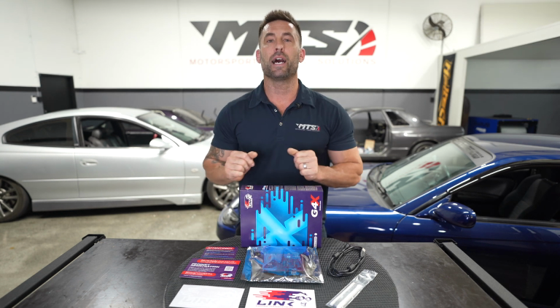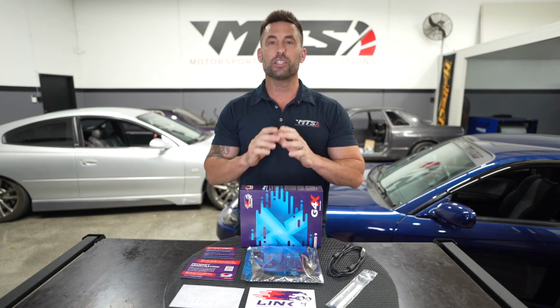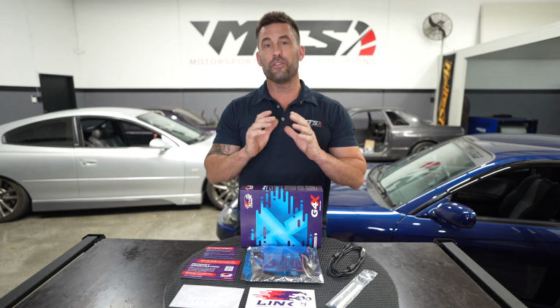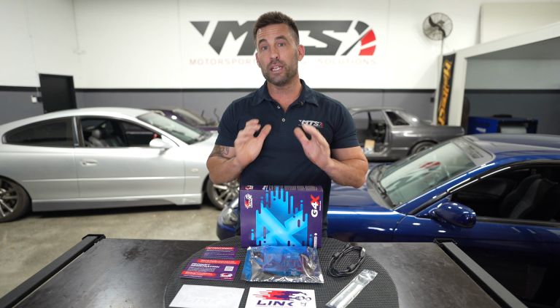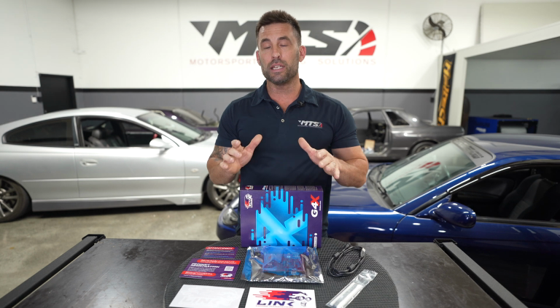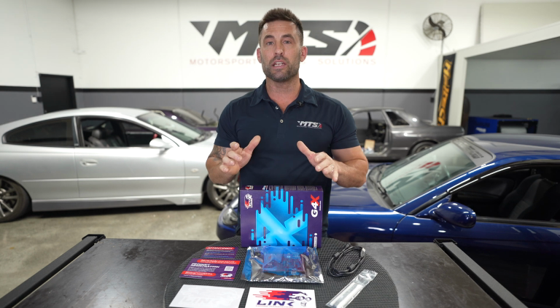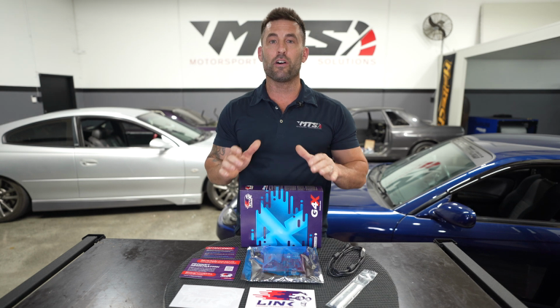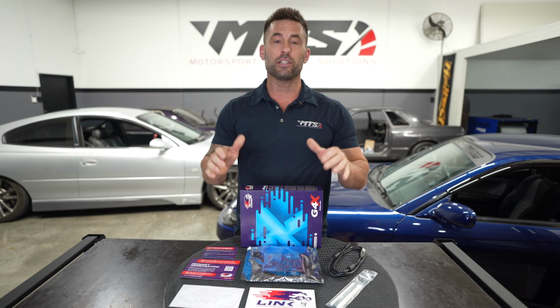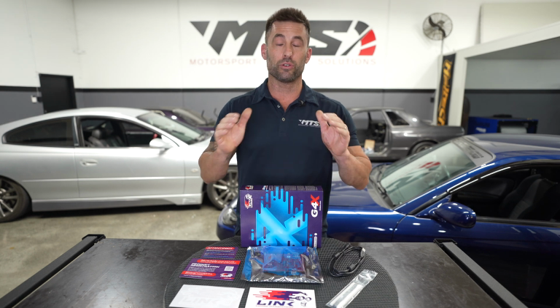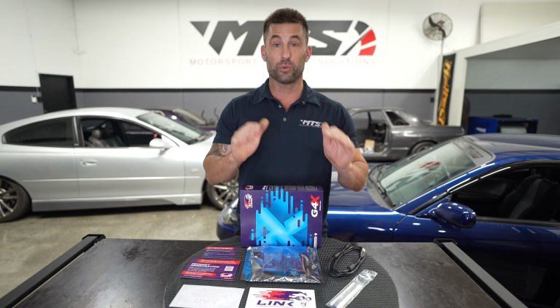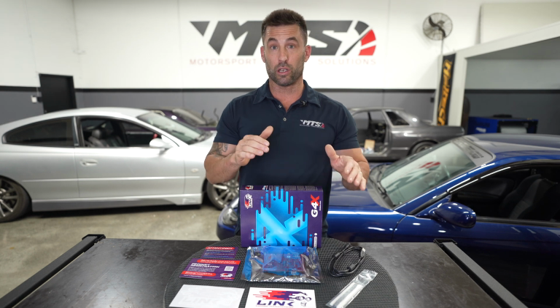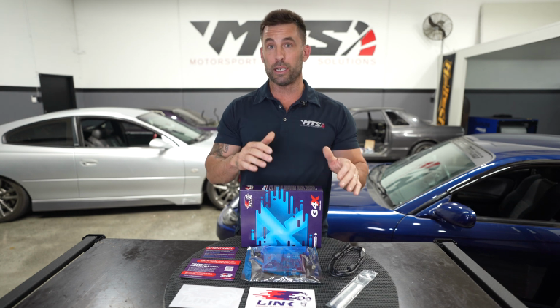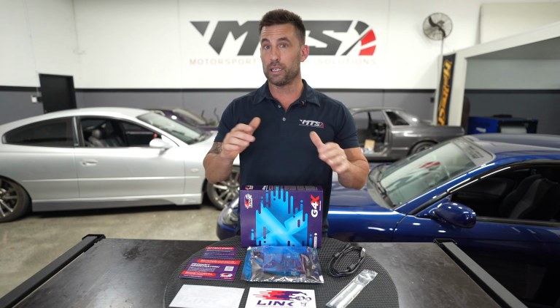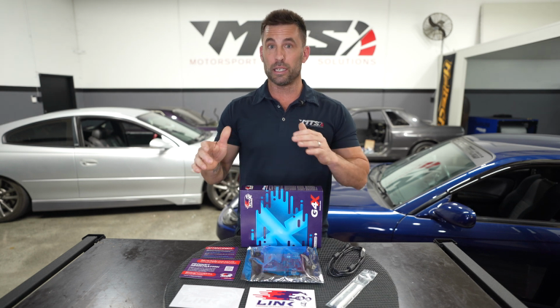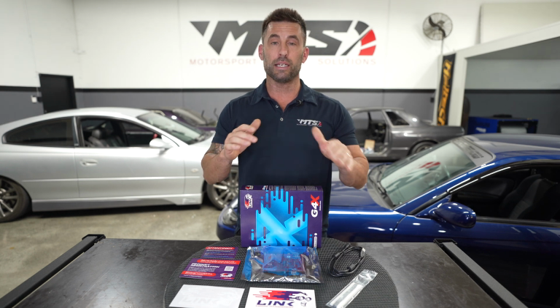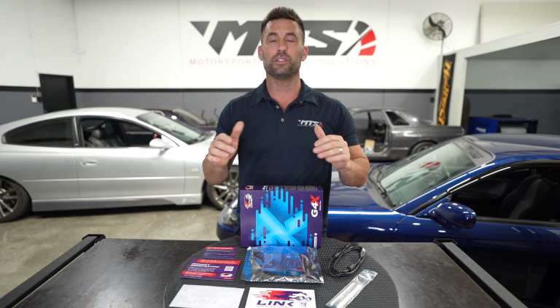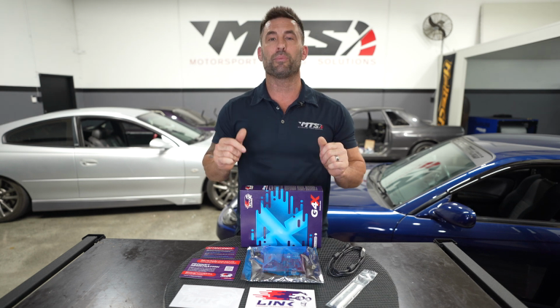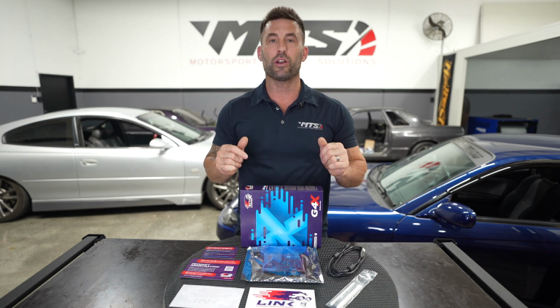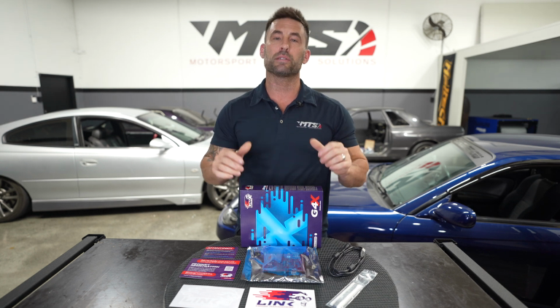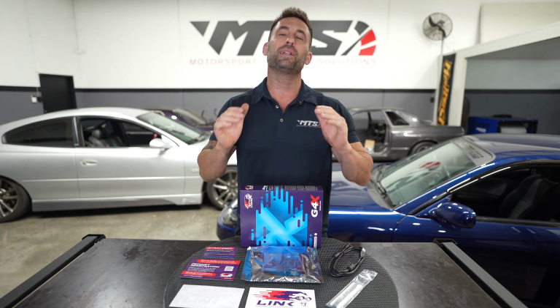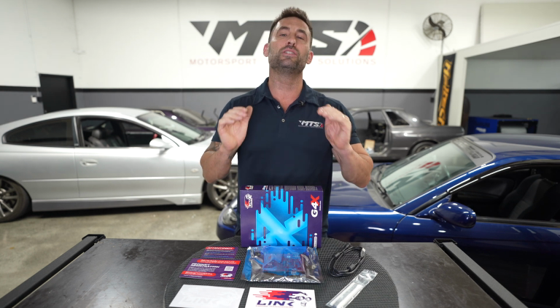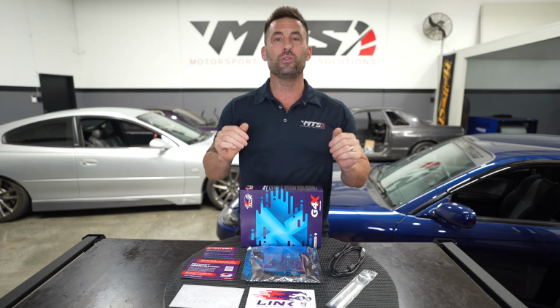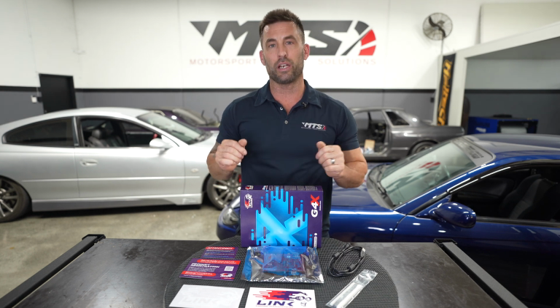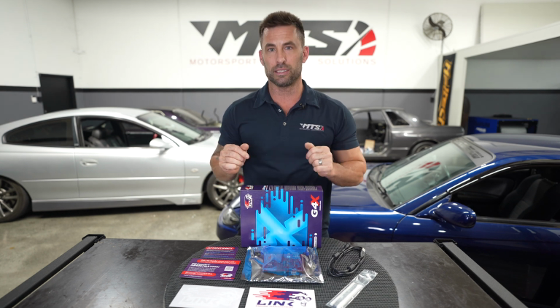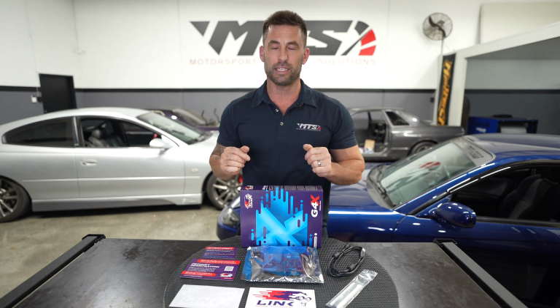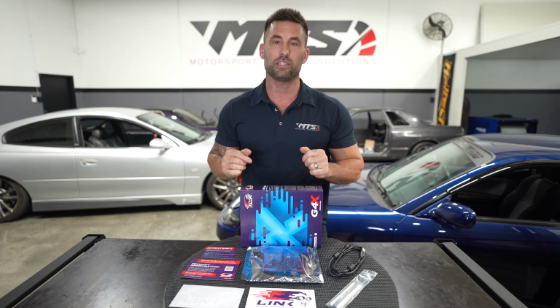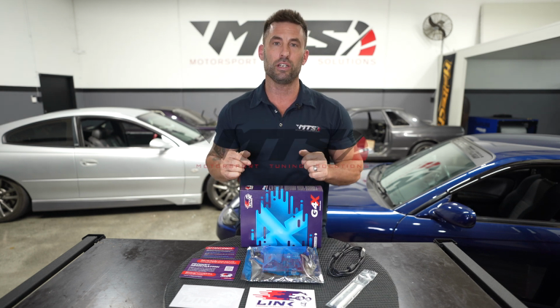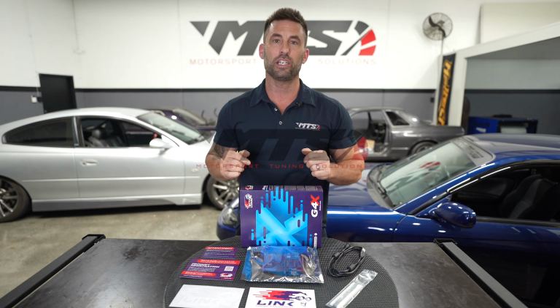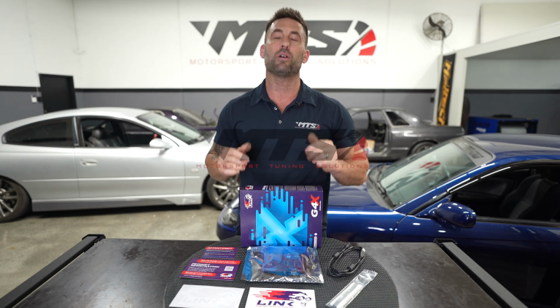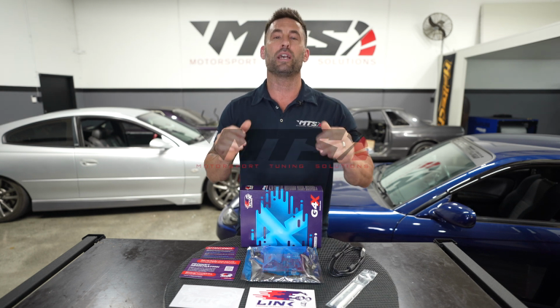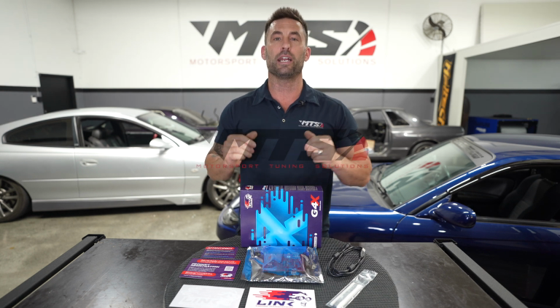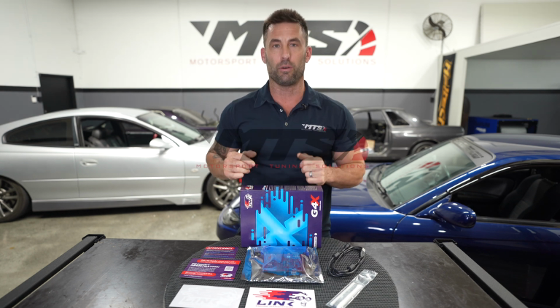So if you need any advice or you would like any Link ECU products, please do not hesitate to reach out. We're here to help.